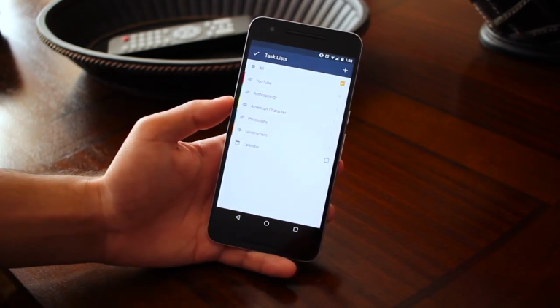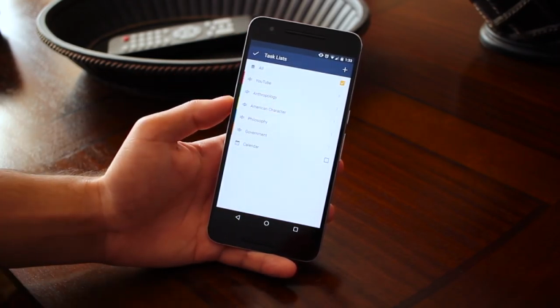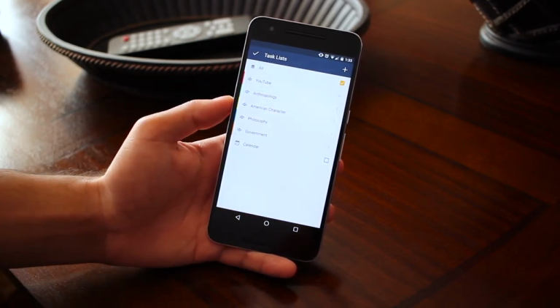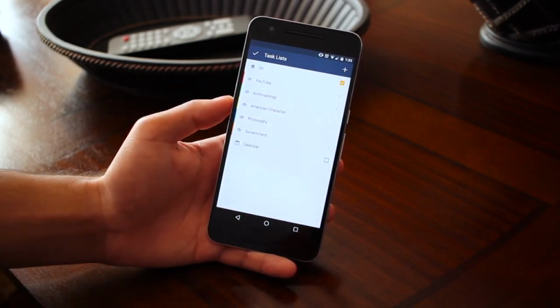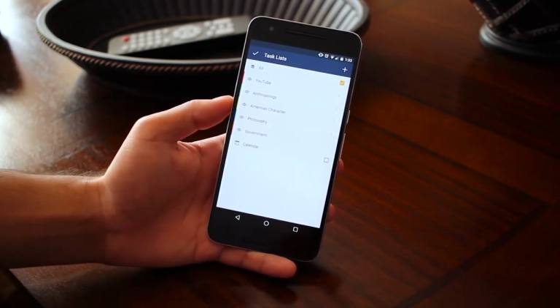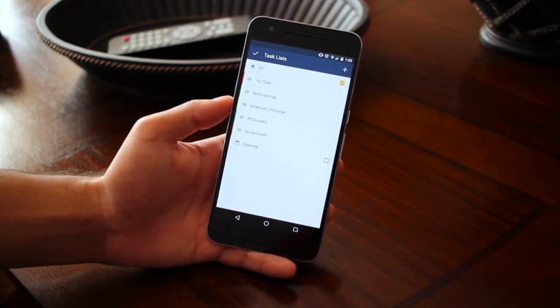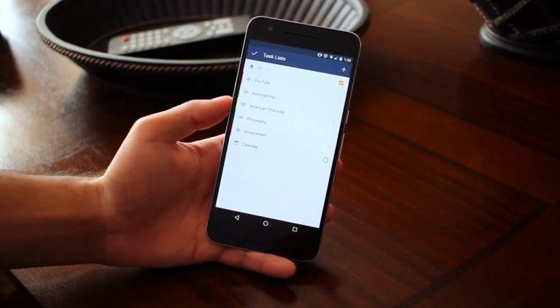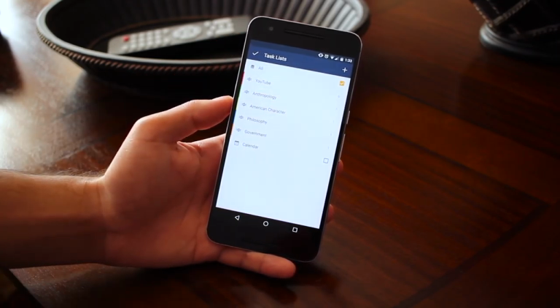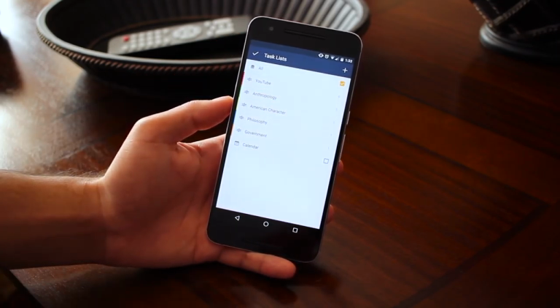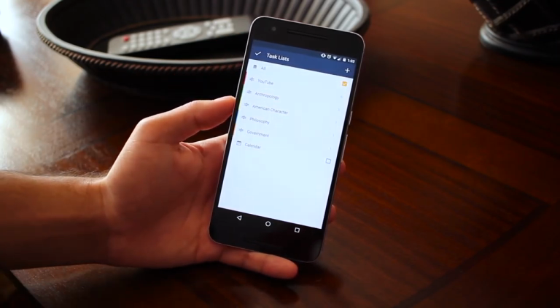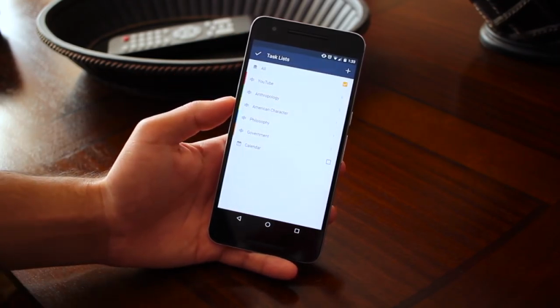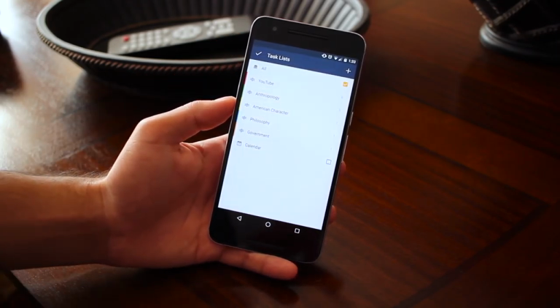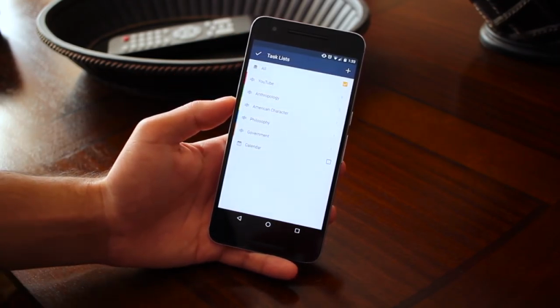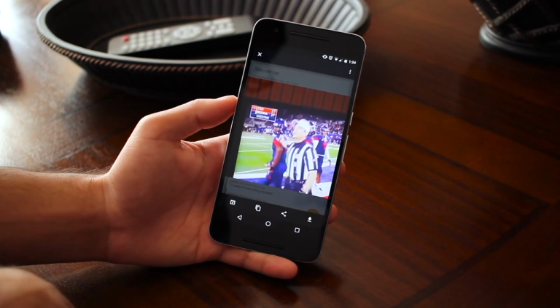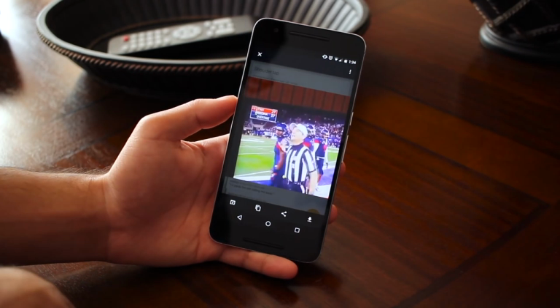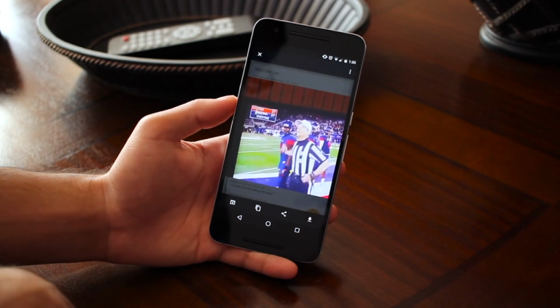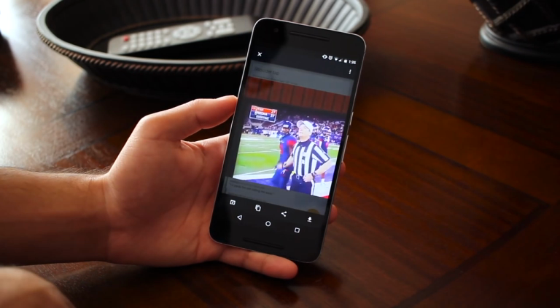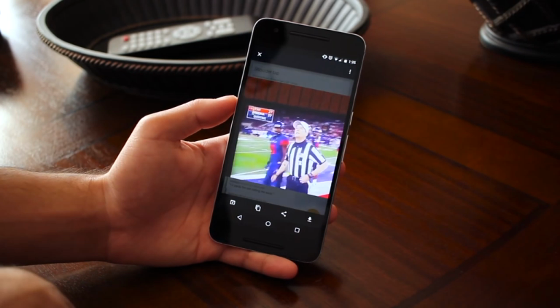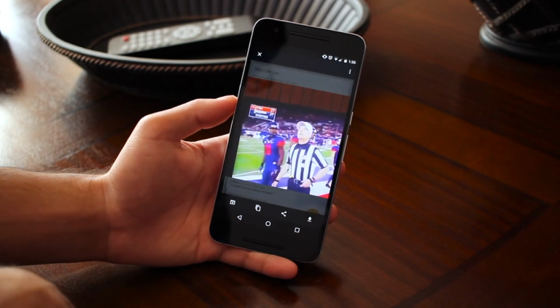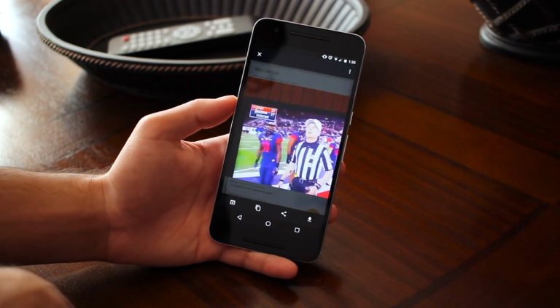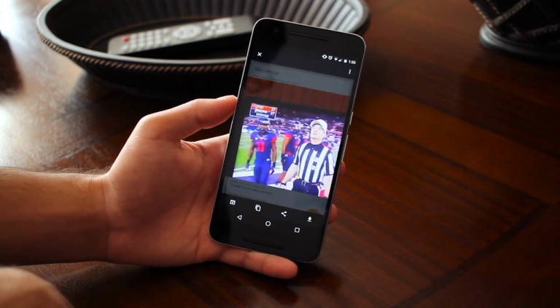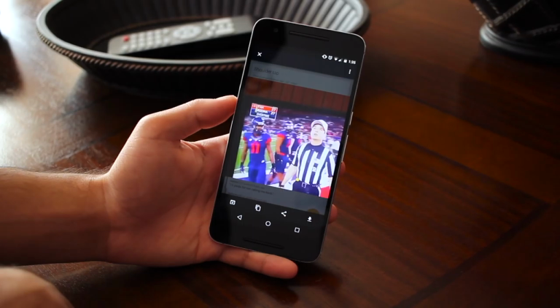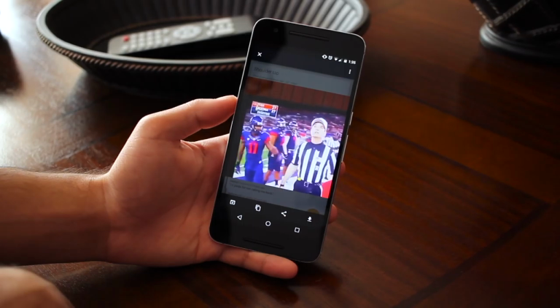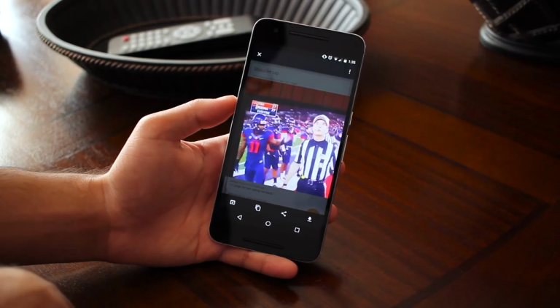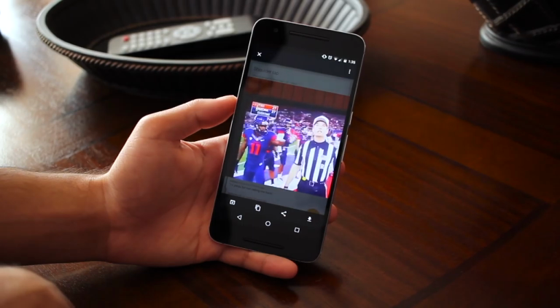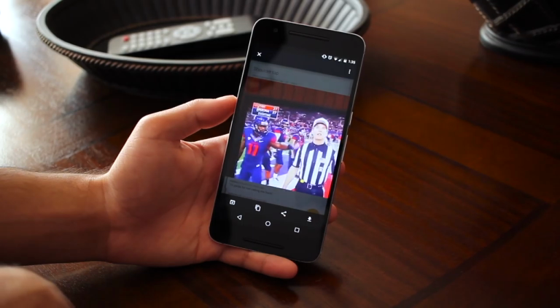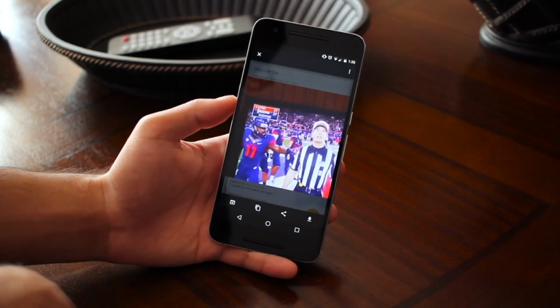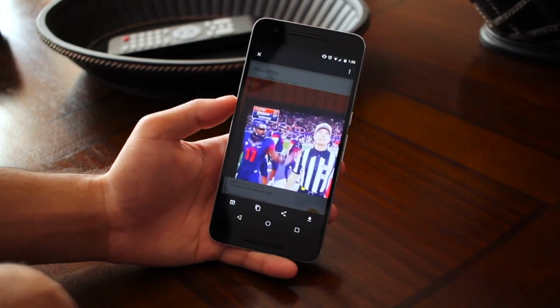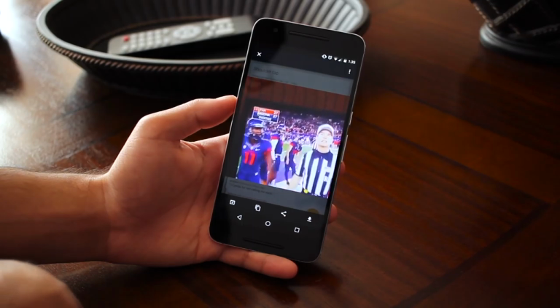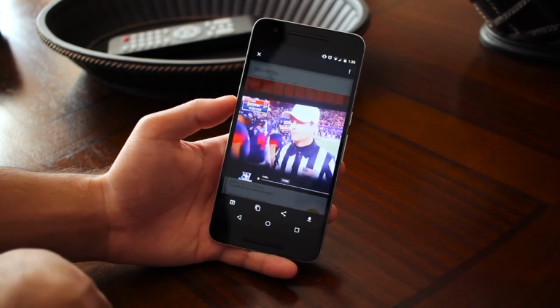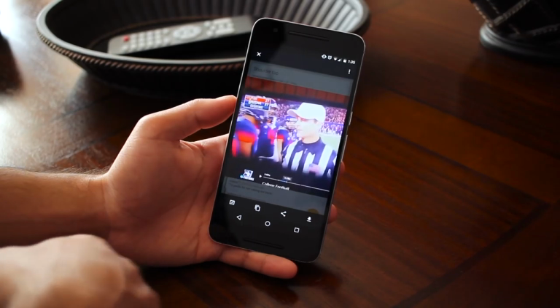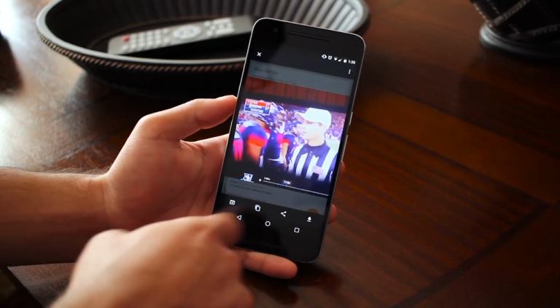It isn't just a notes app with some task functions built in — it's an actual task app, which is why I have it.